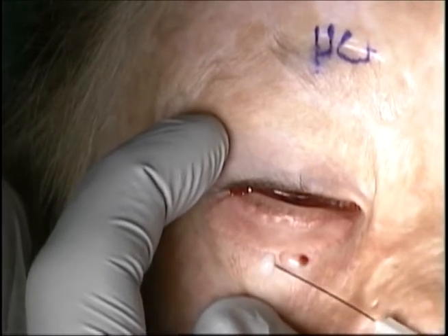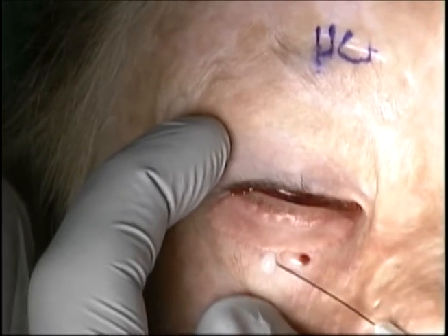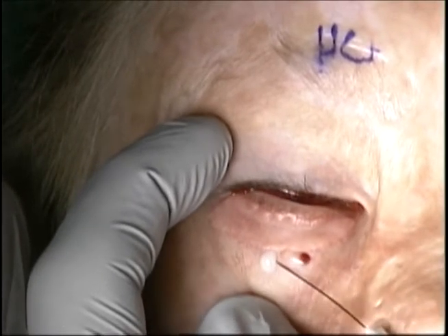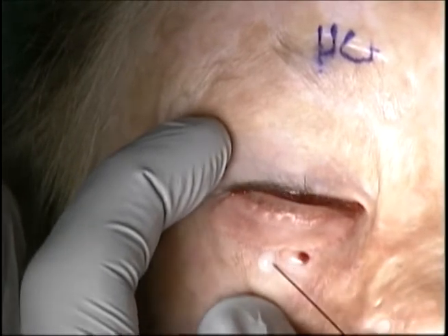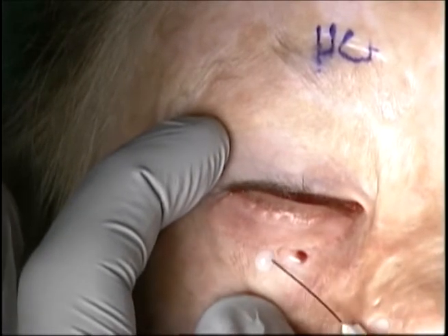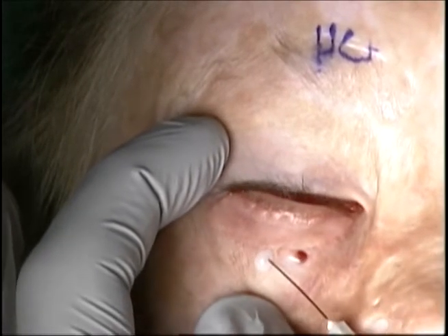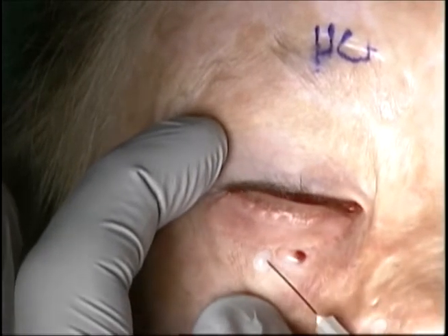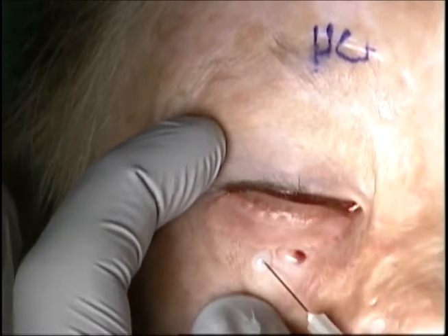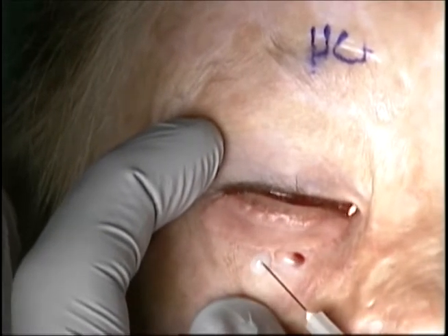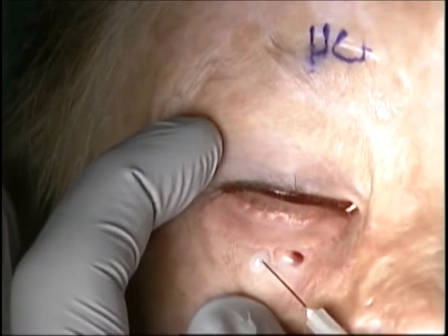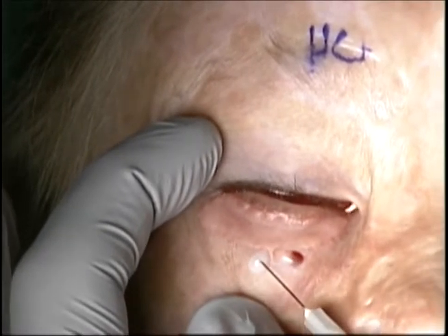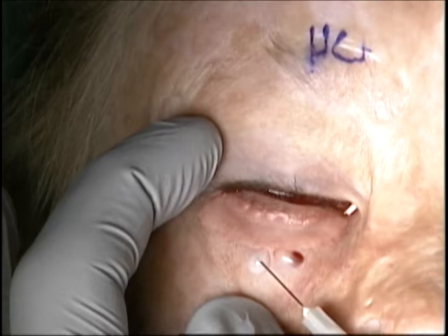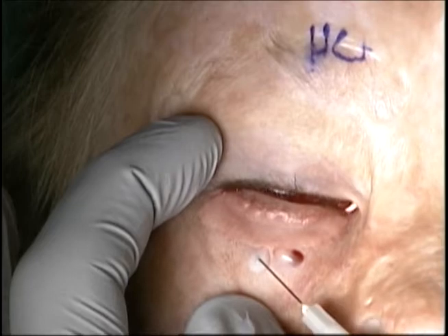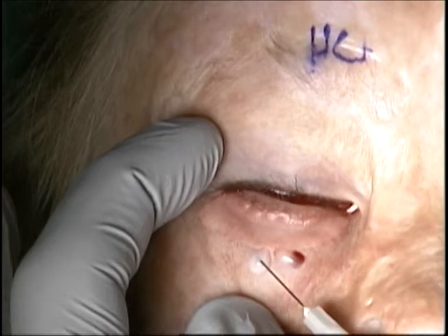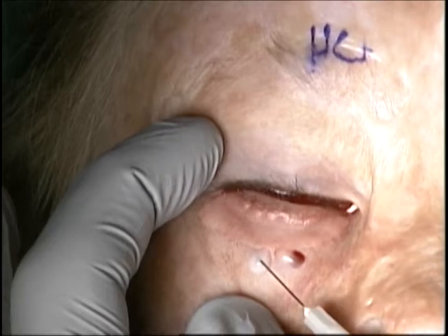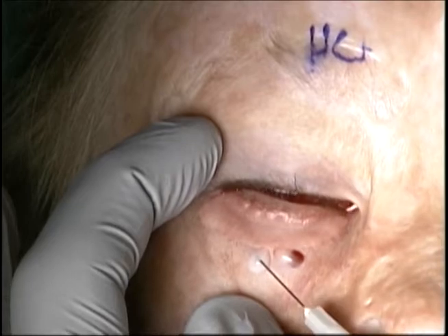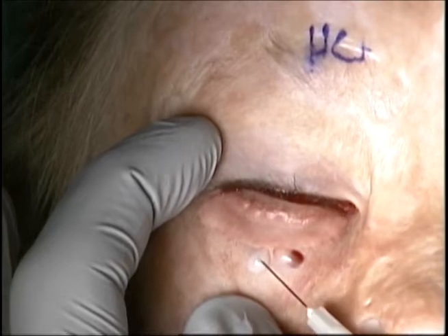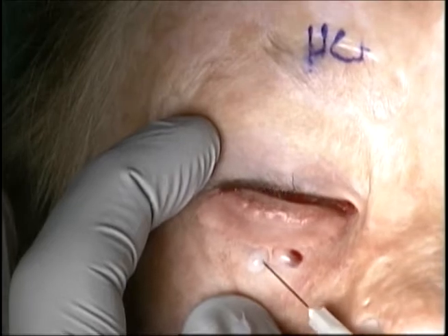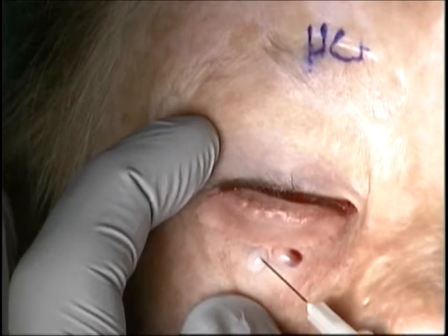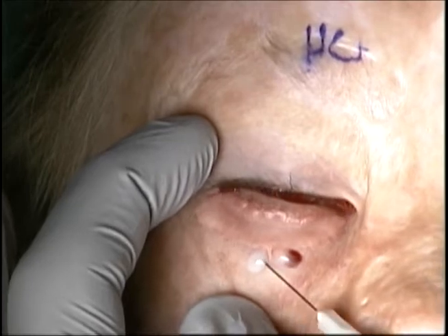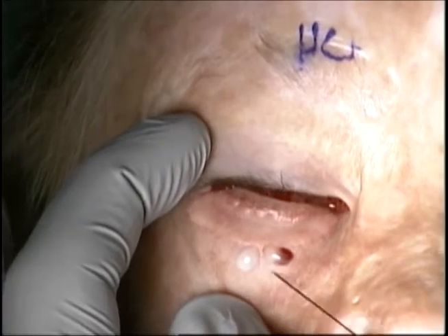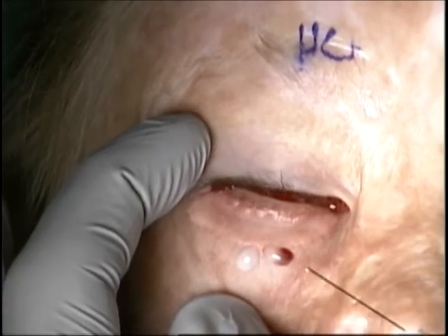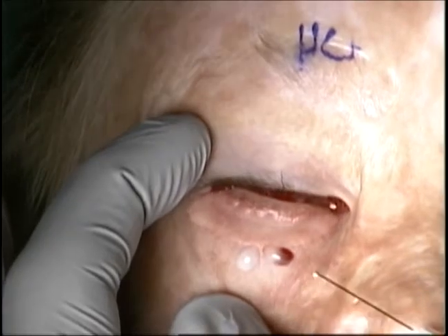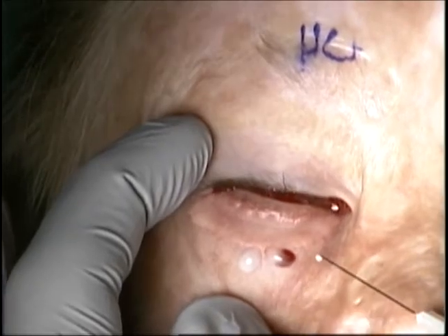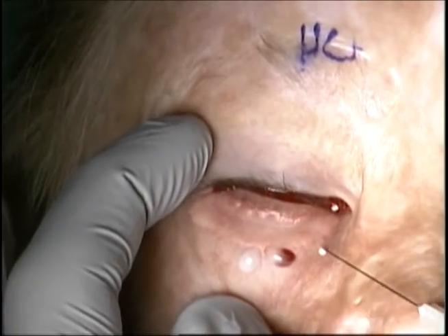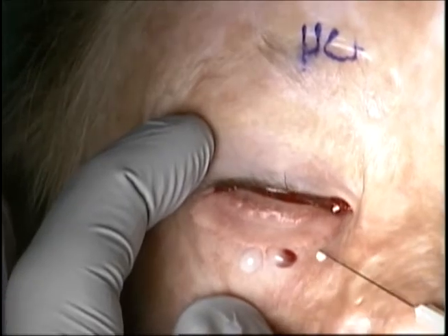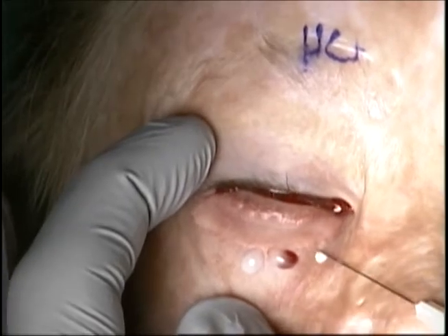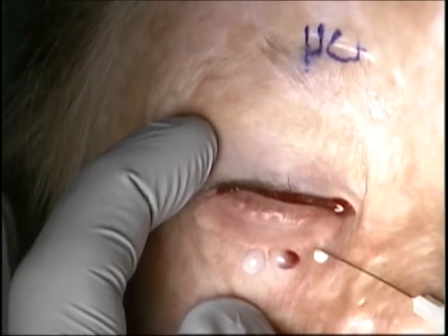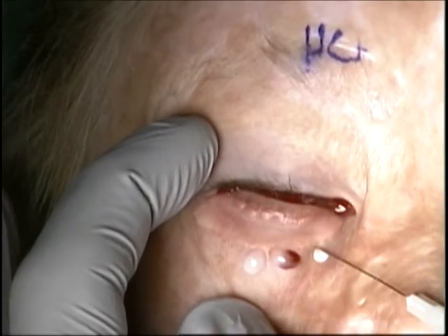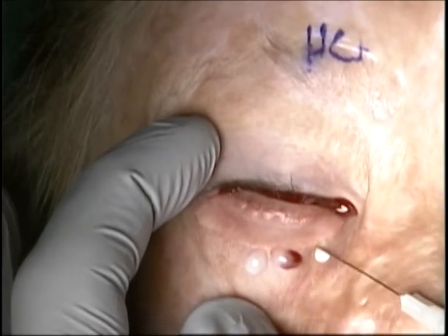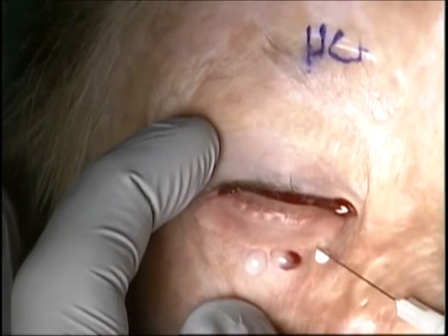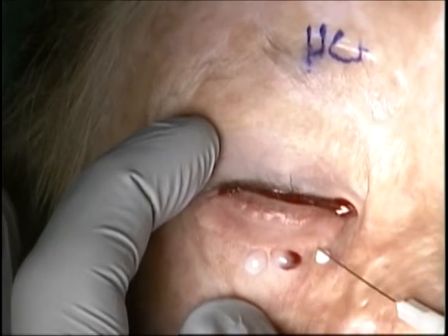As noted here, the injection is not into the graft but under it.